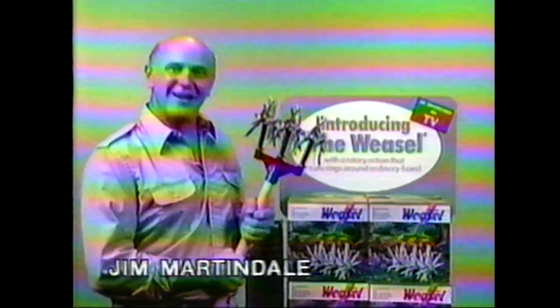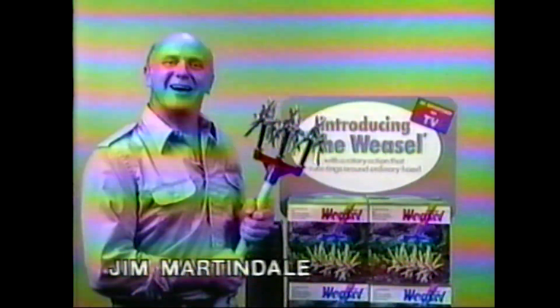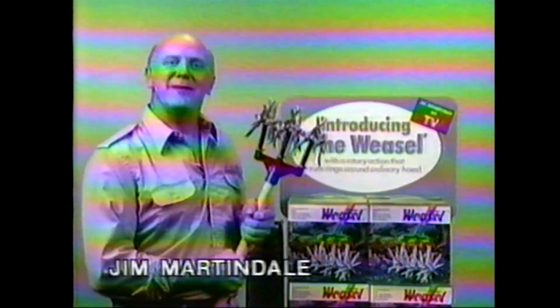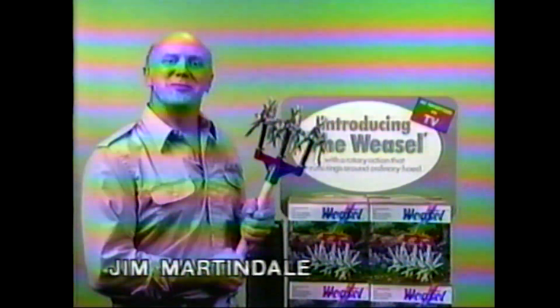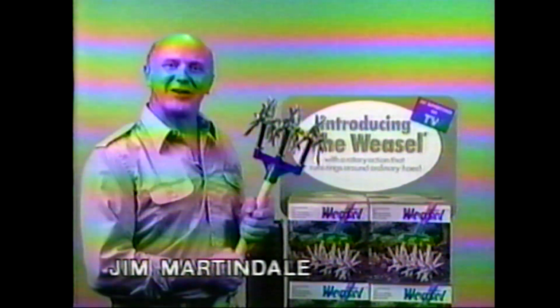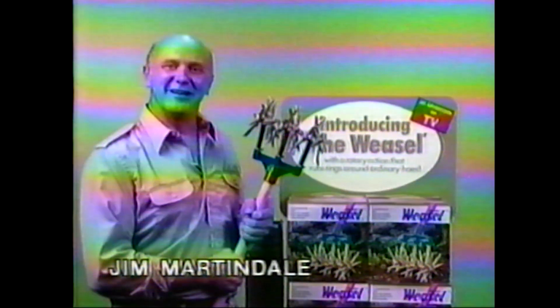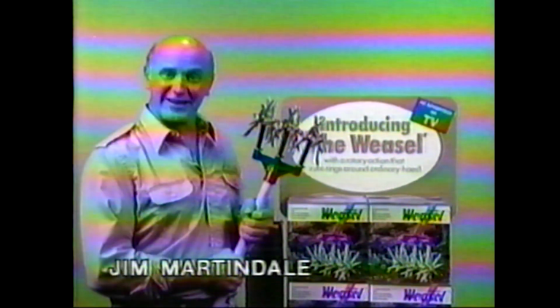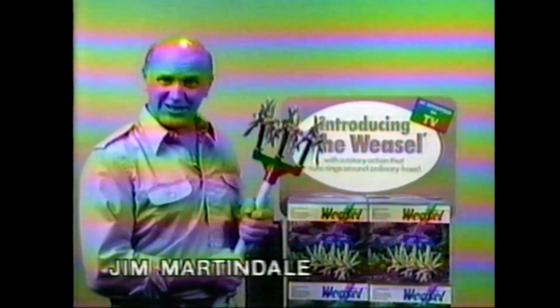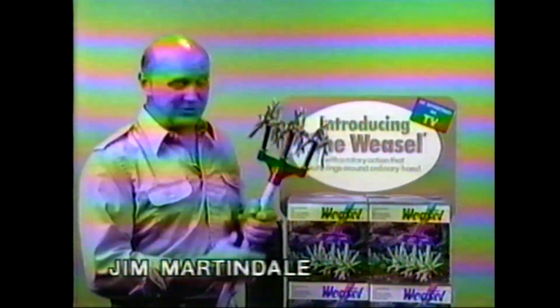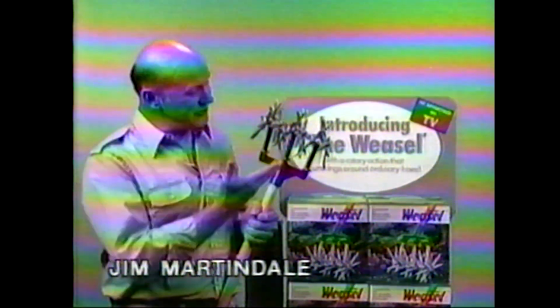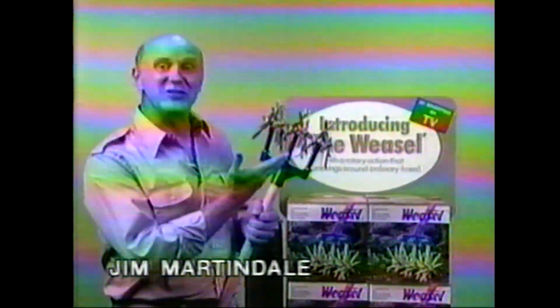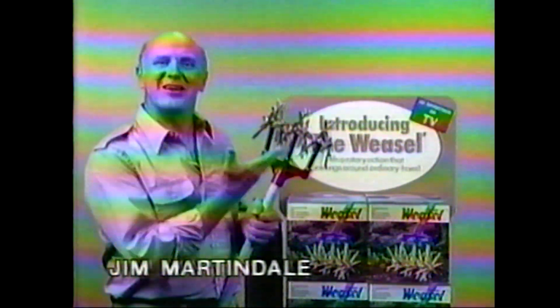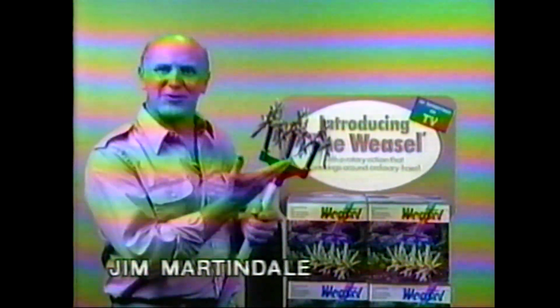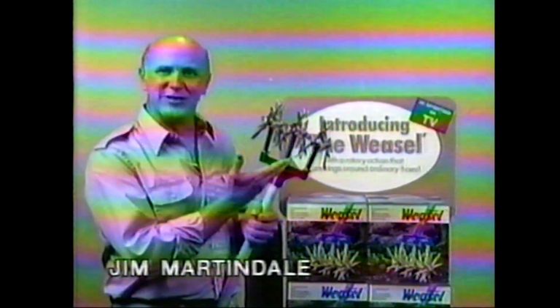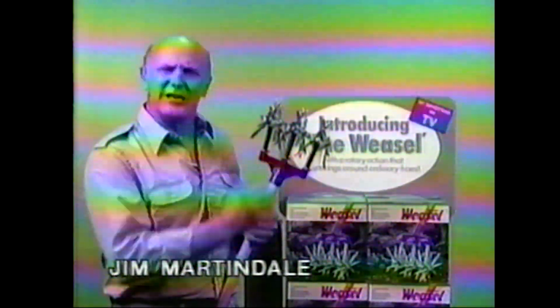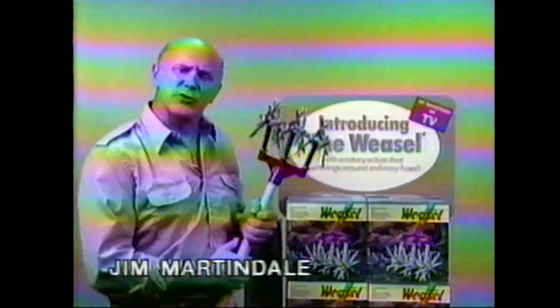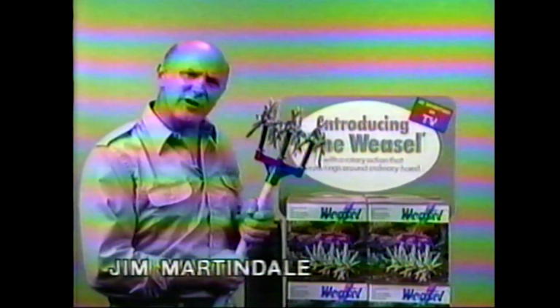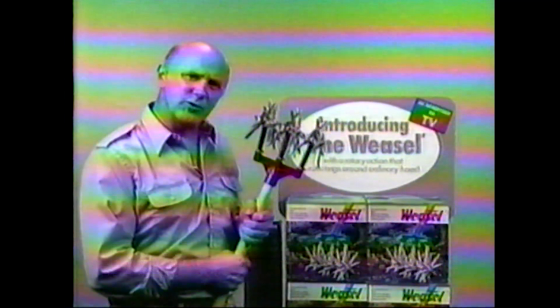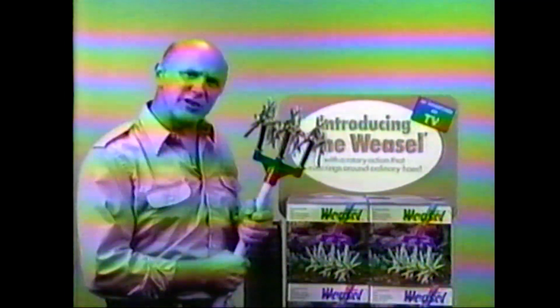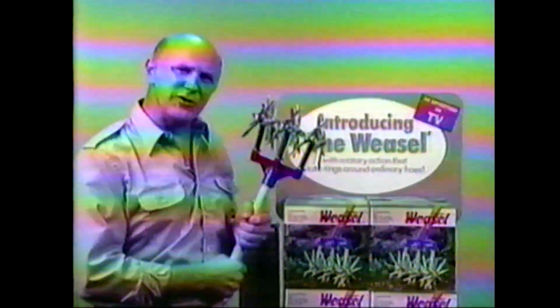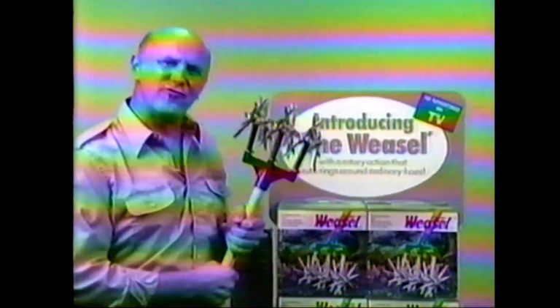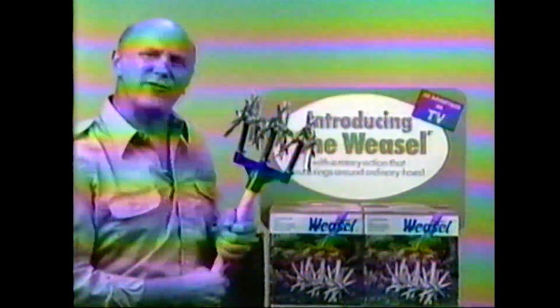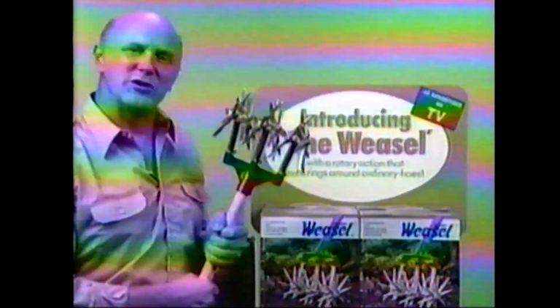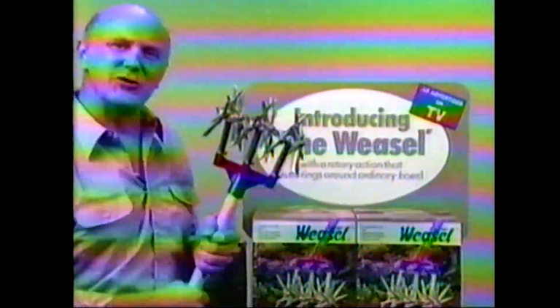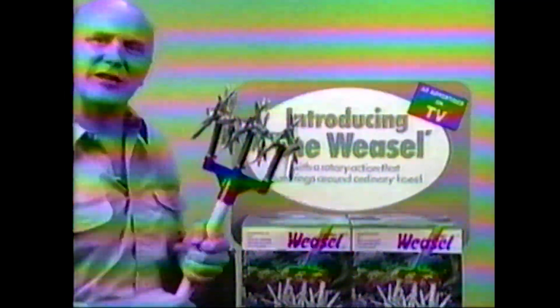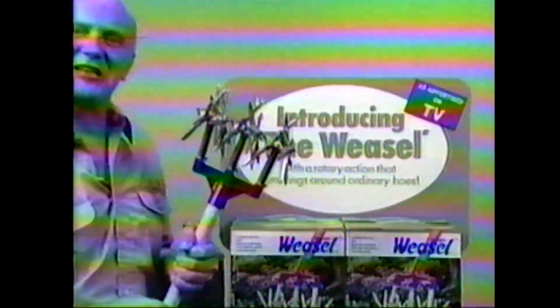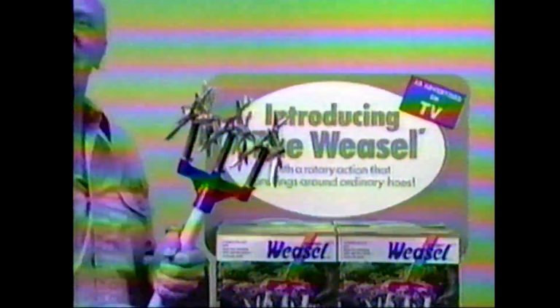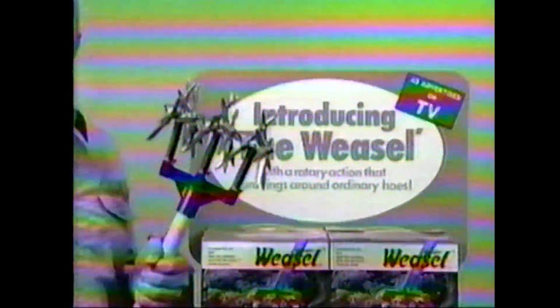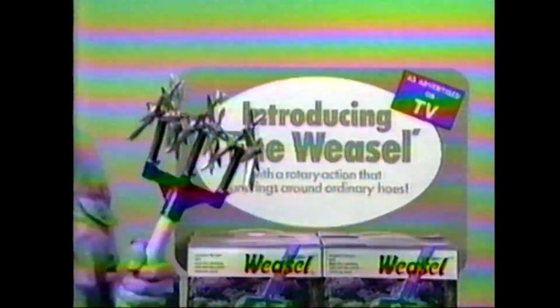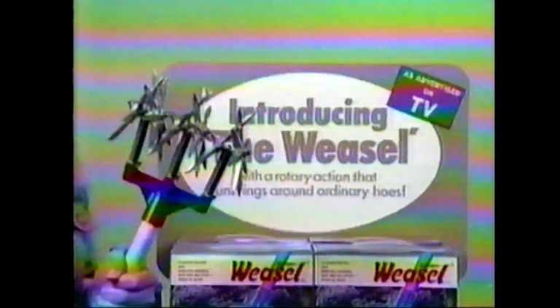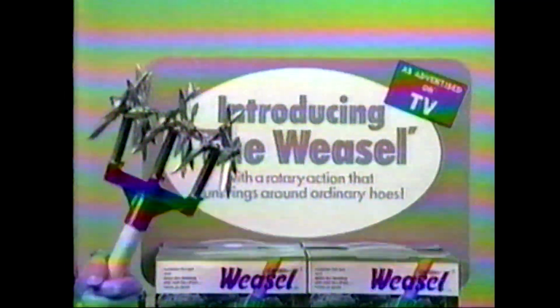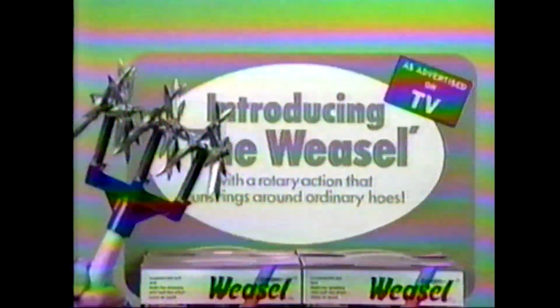Hi, I'm Jim Martindale, and I'd like to introduce you to the Garden Weasel. It's a revolutionary five-in-one tool that makes gardening fun and easy.